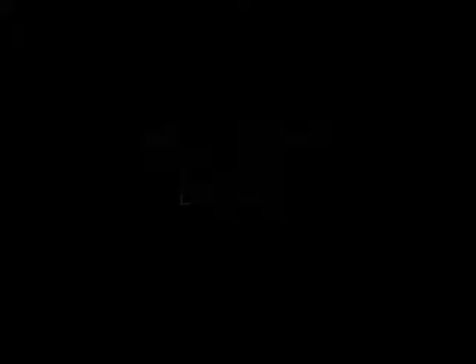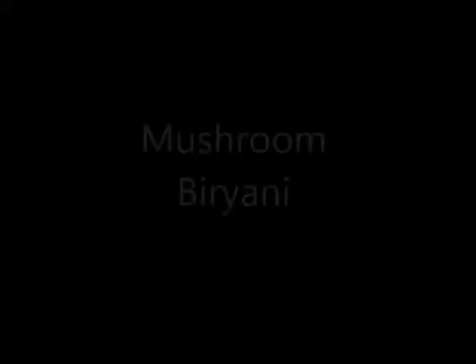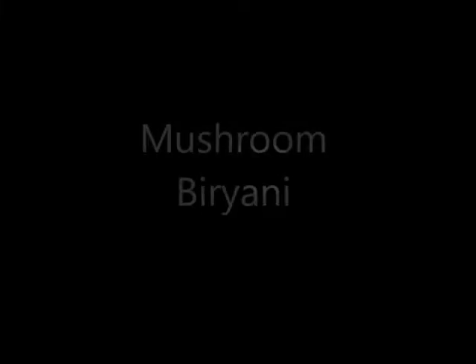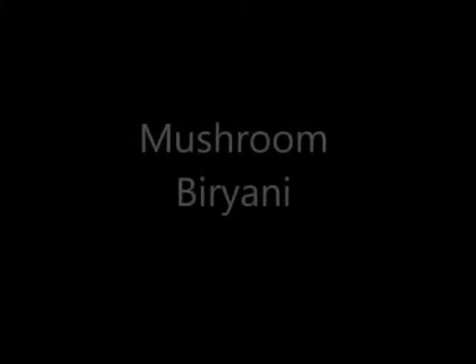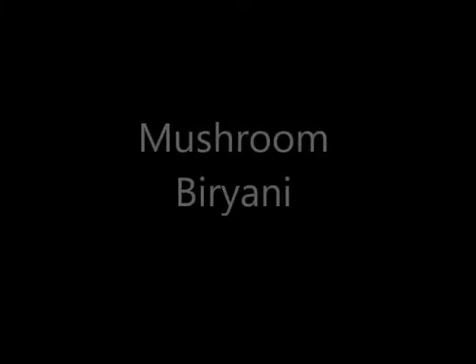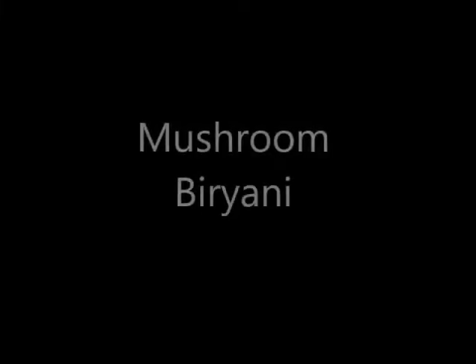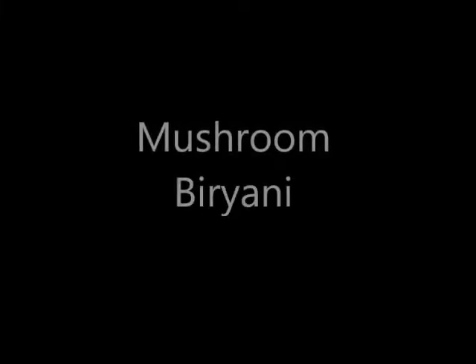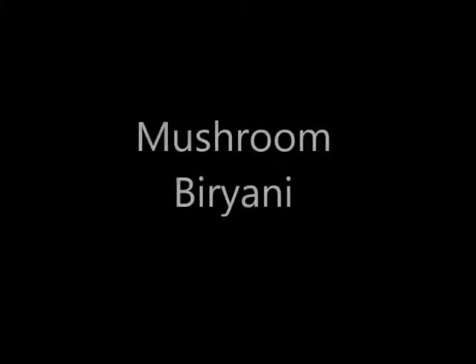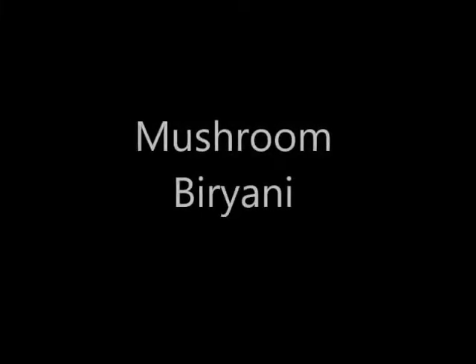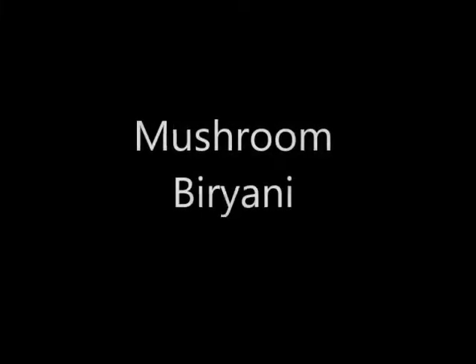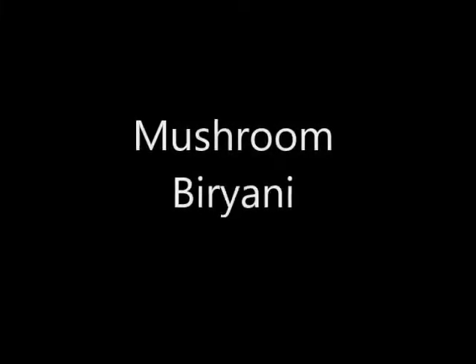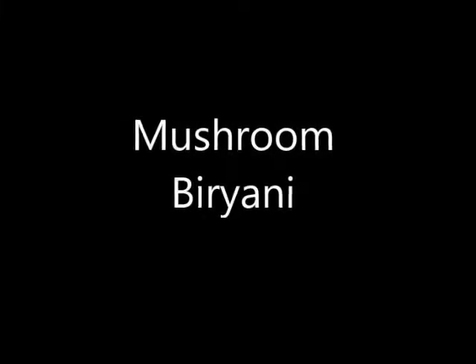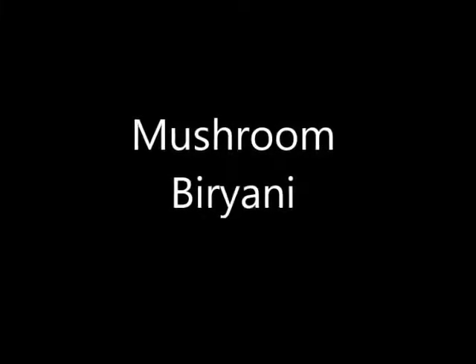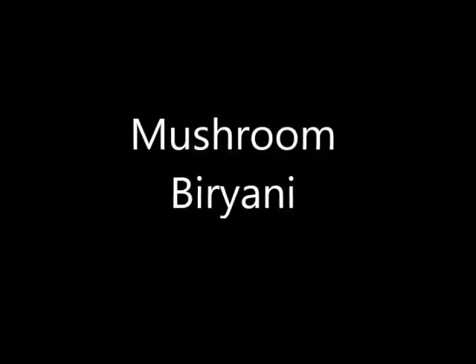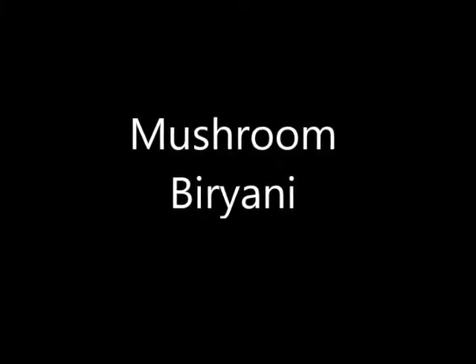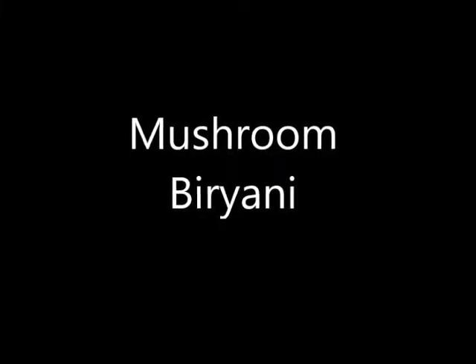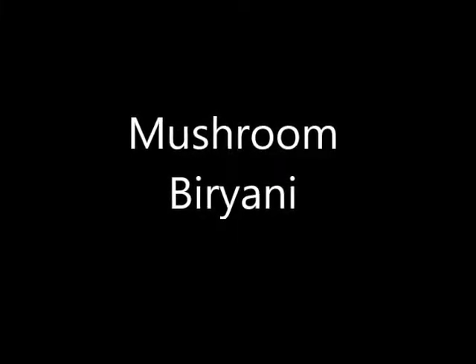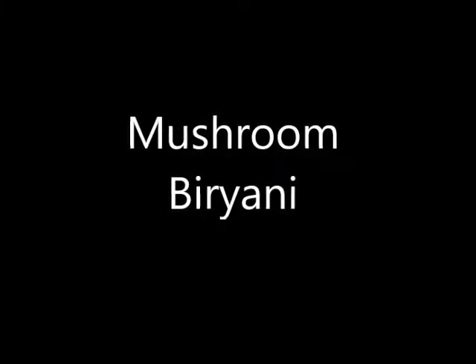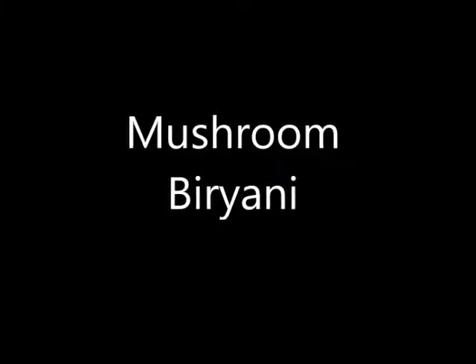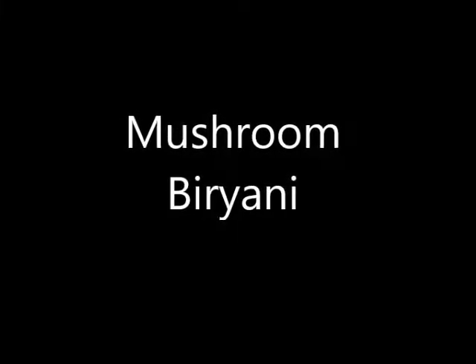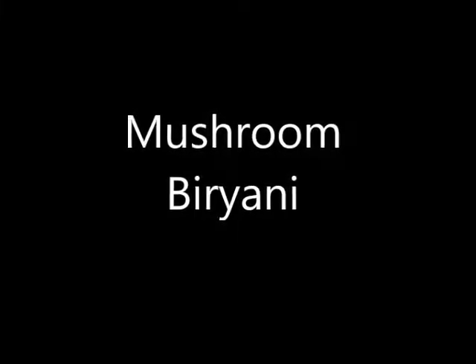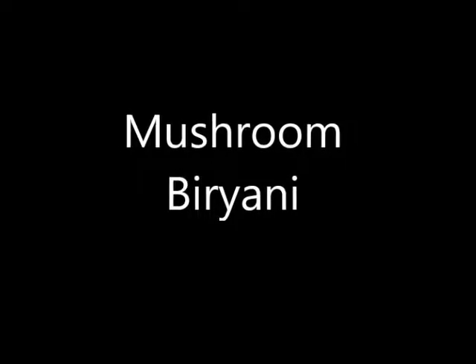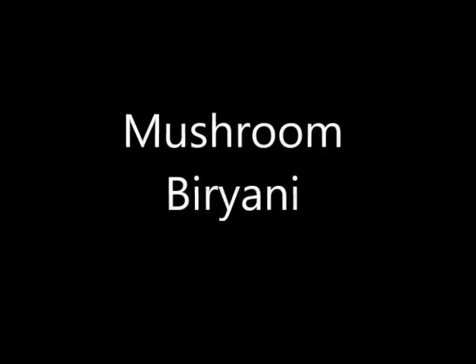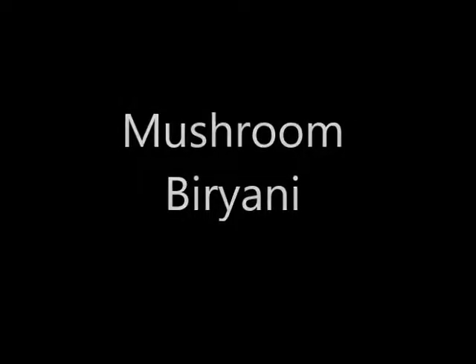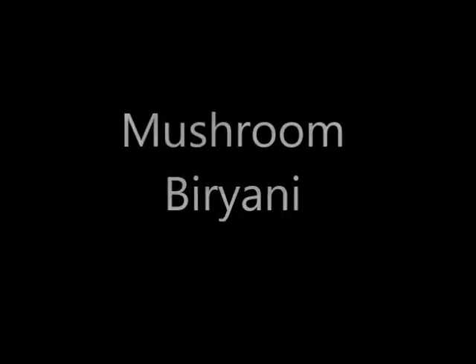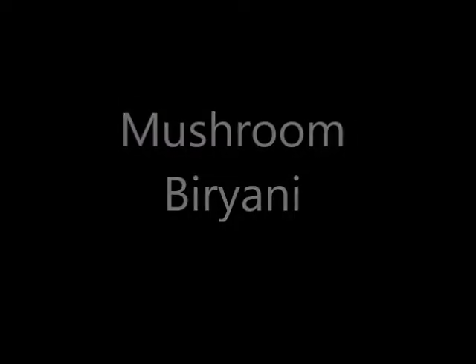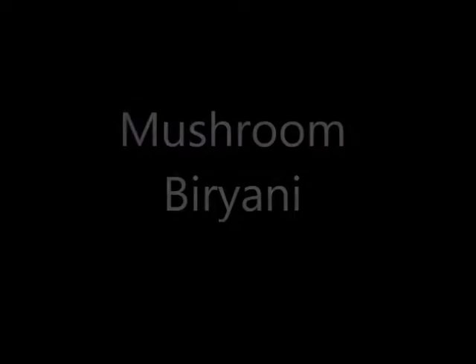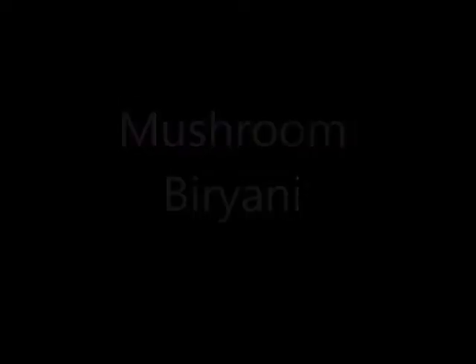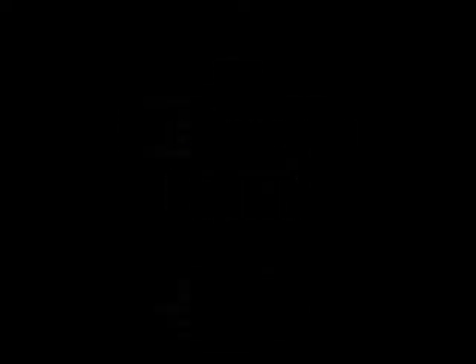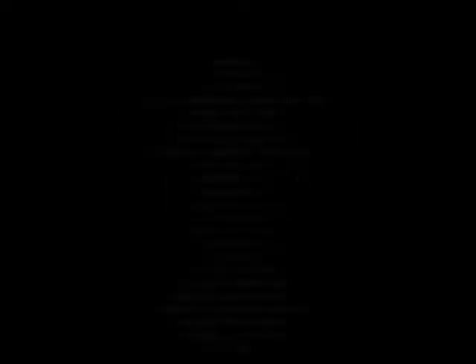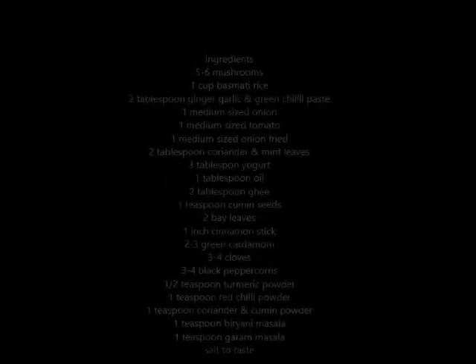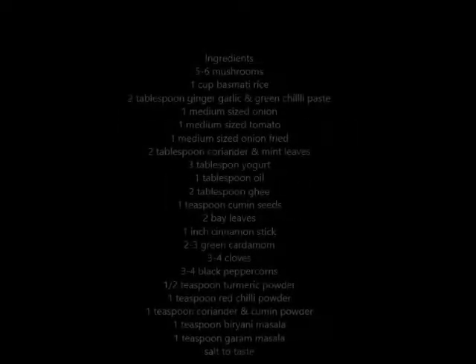Today I am preparing Mushroom Biryani. These are the required ingredients.